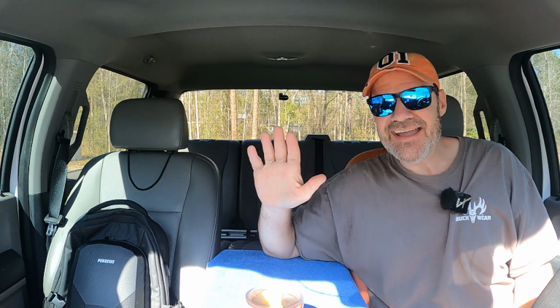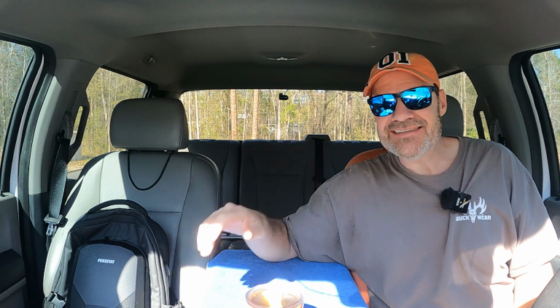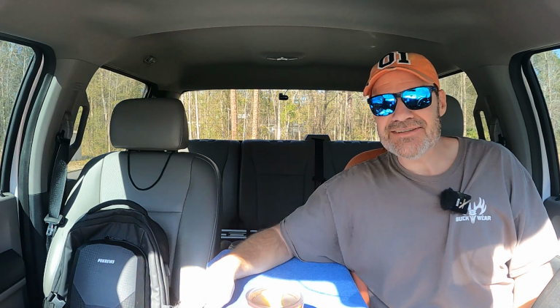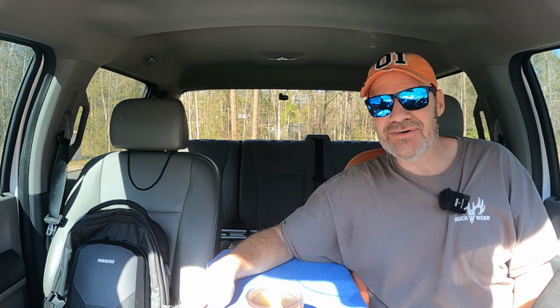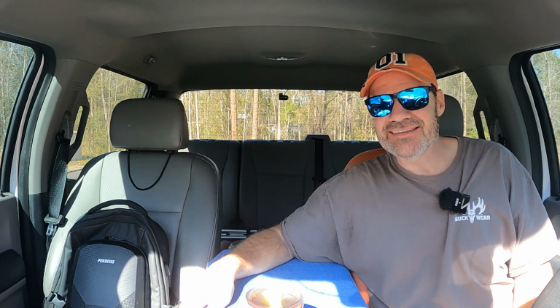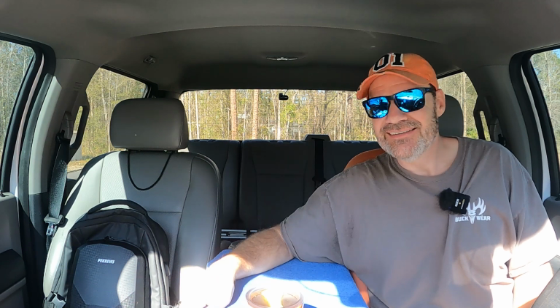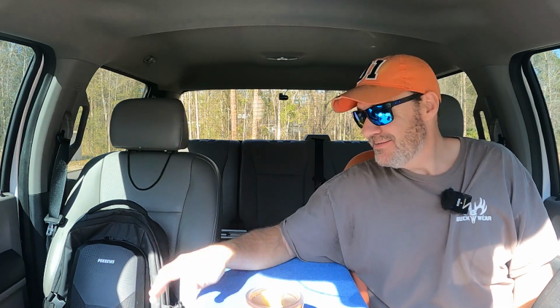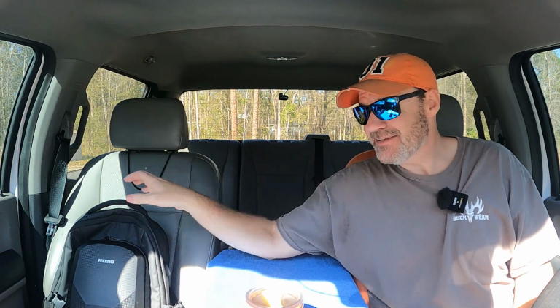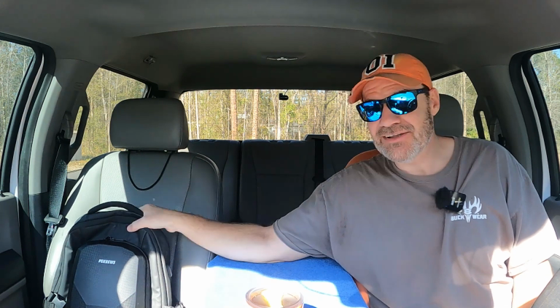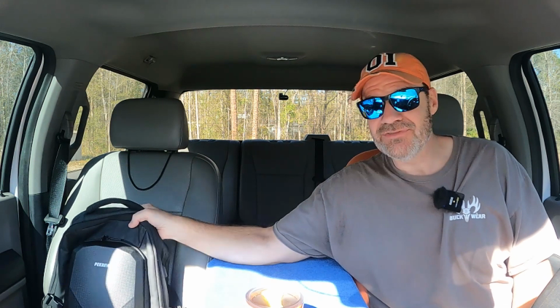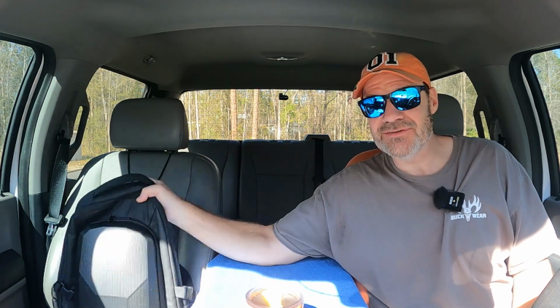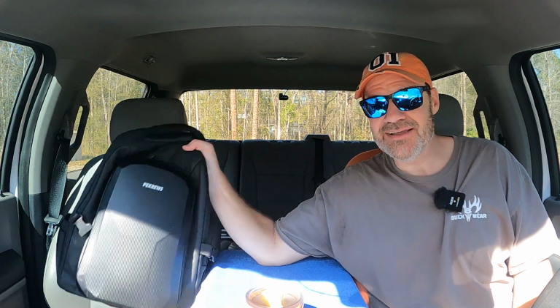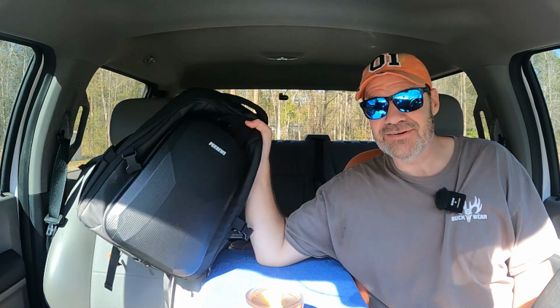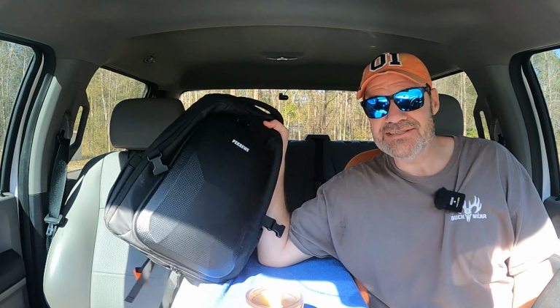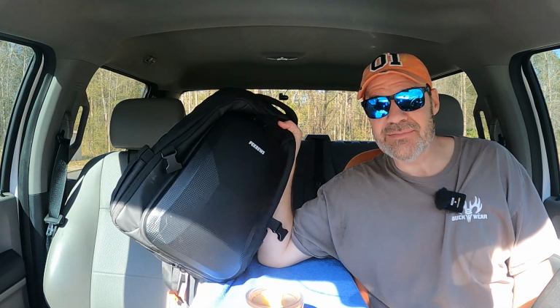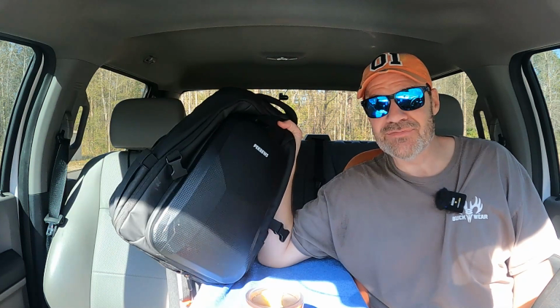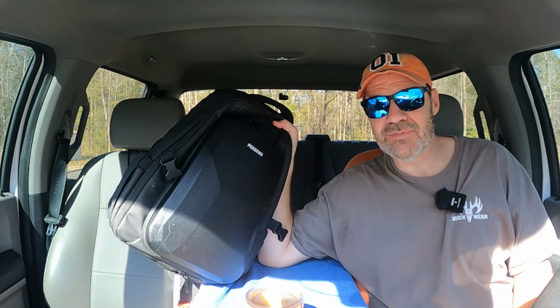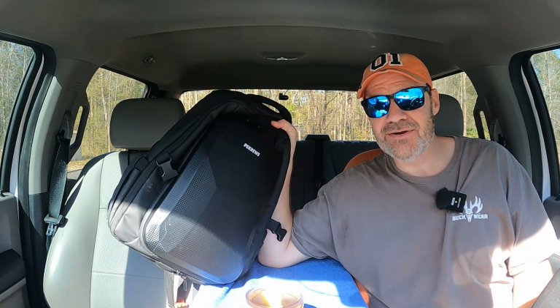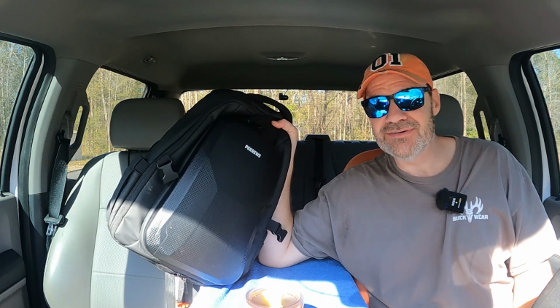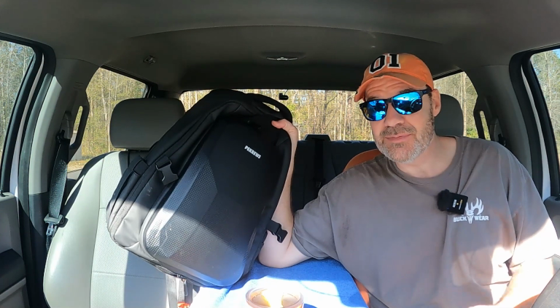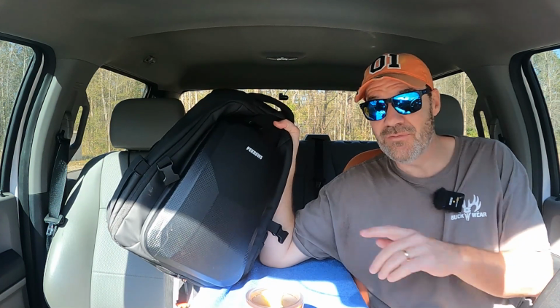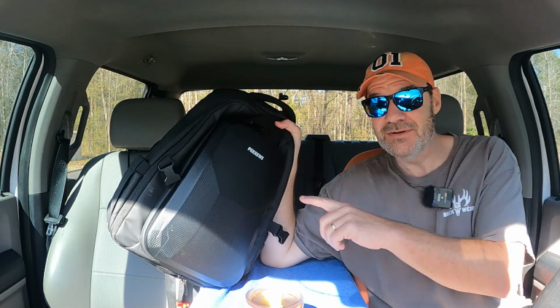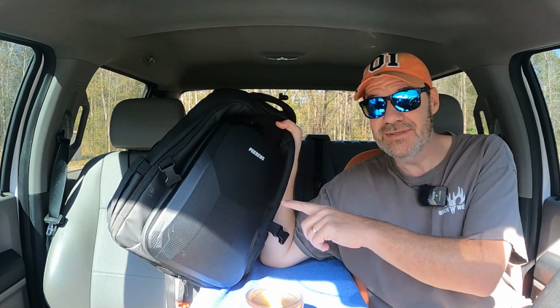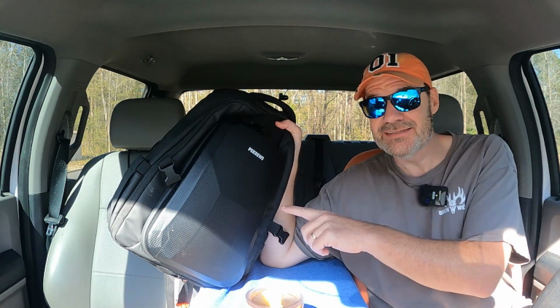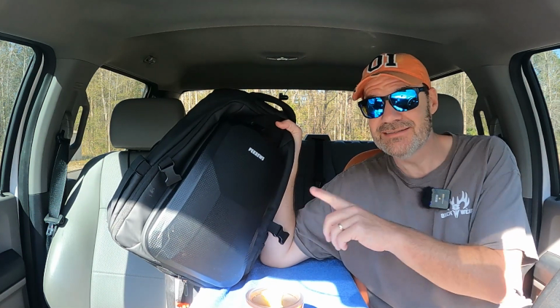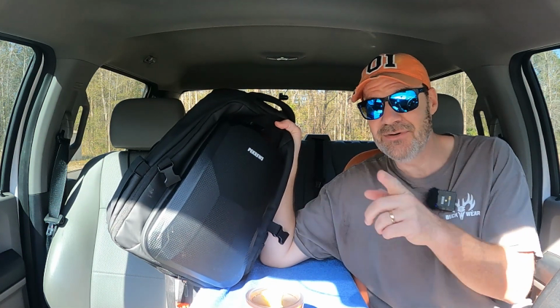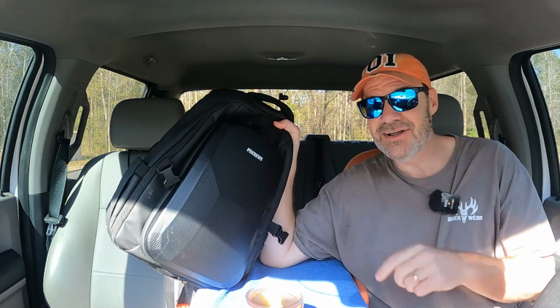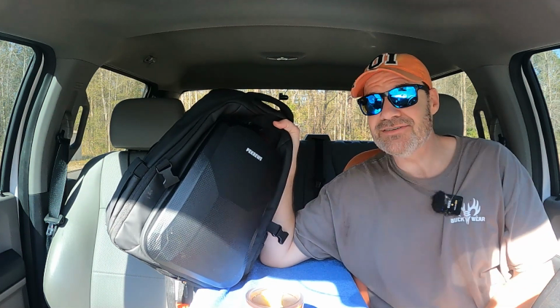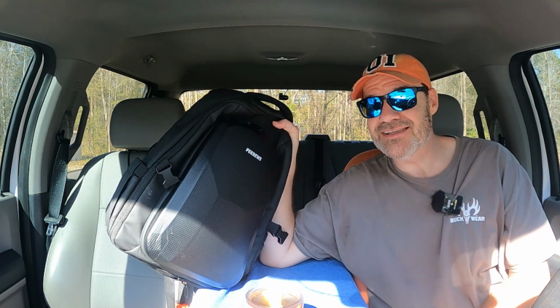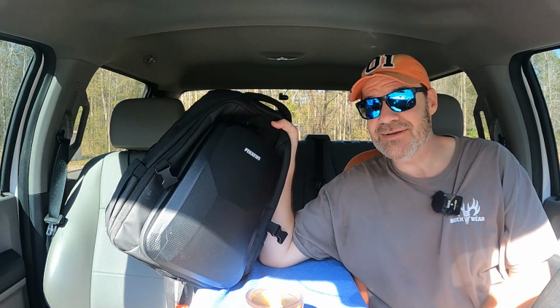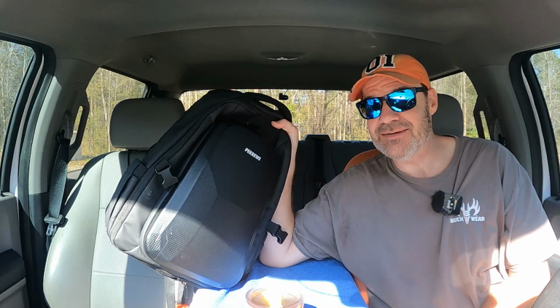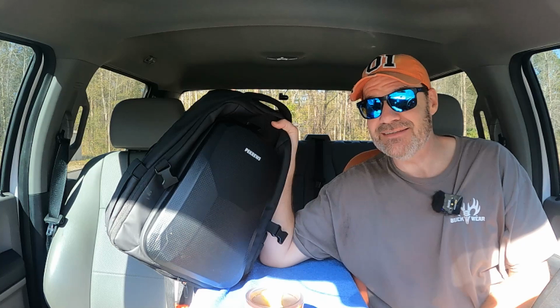Hey guys, how's it going? I'm fixing to go fly Dwight, our DJI Mini 4 Pro. But before we do this, I want to talk to you guys about something.